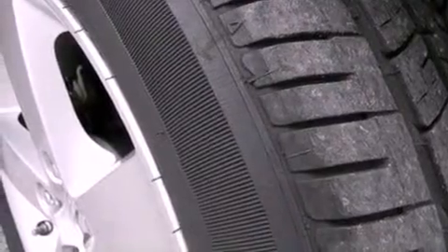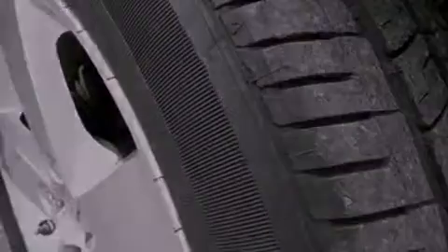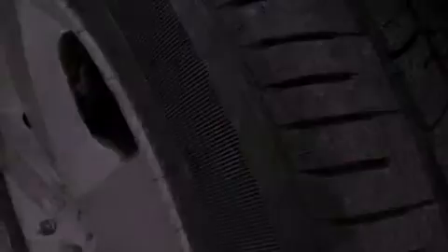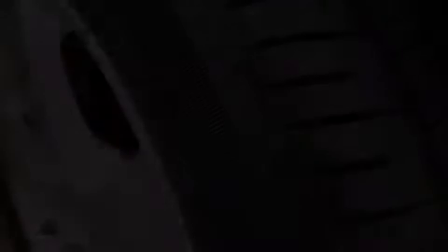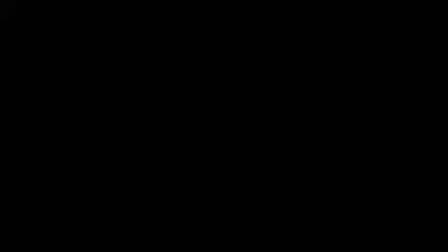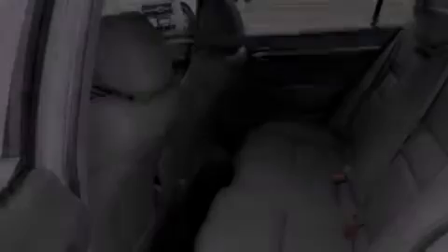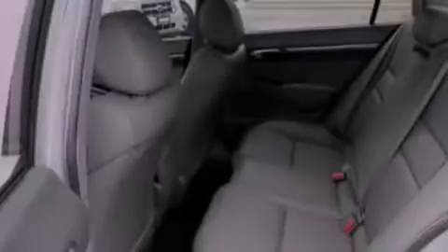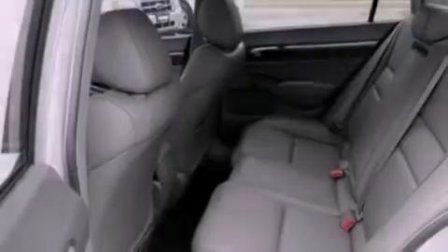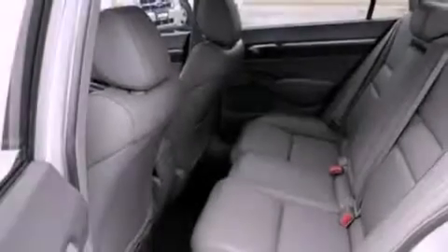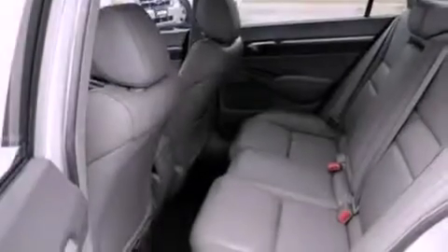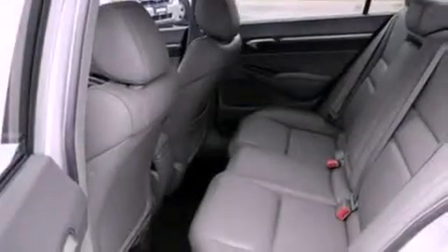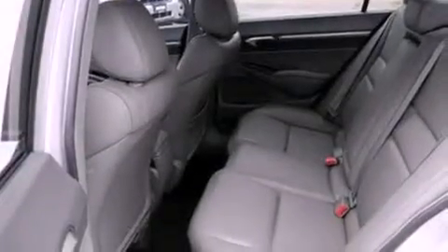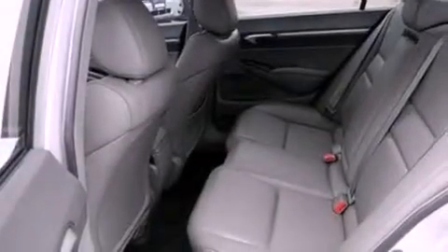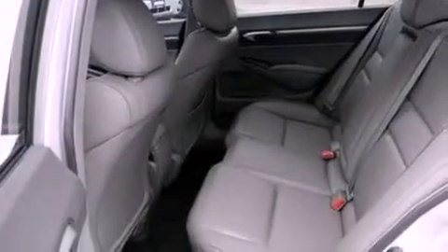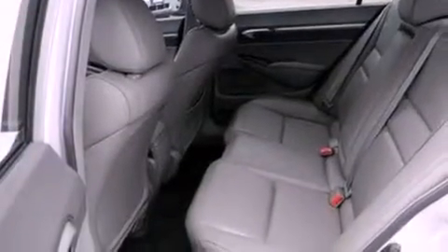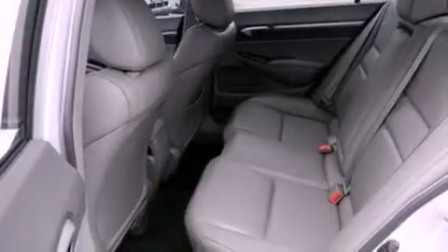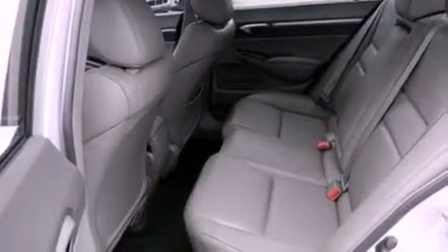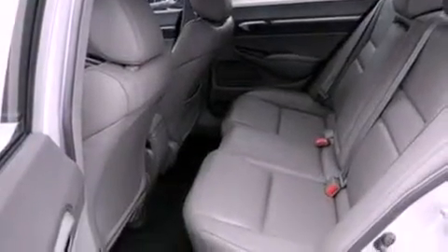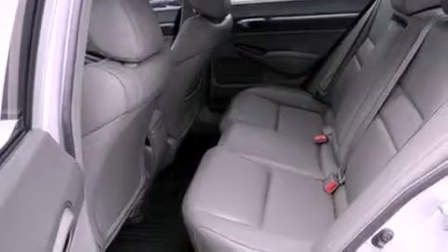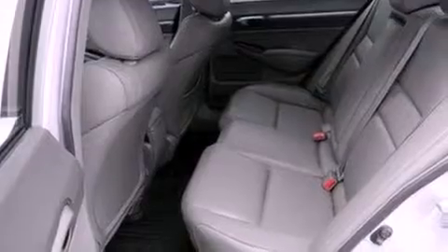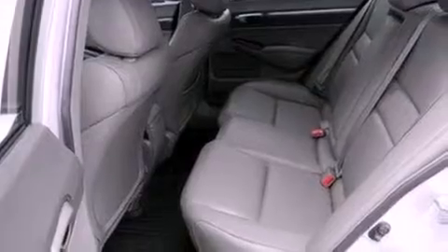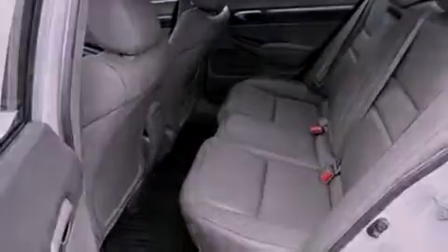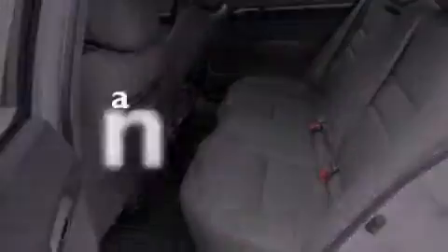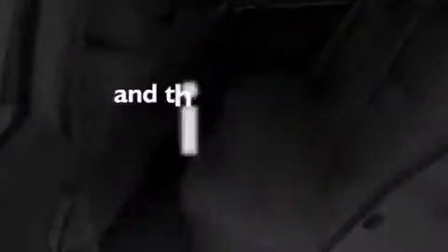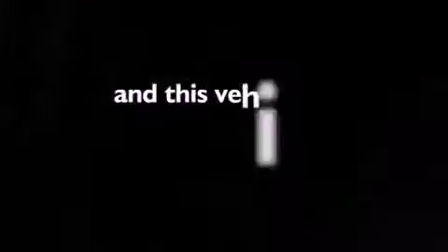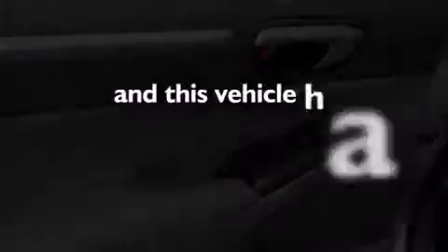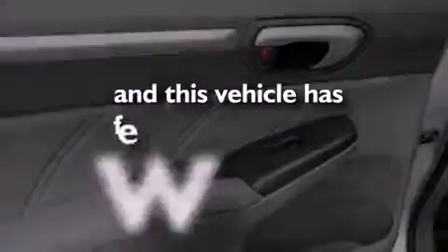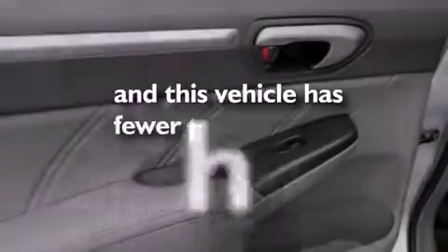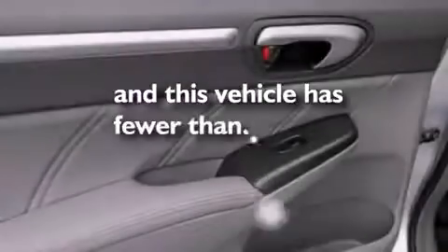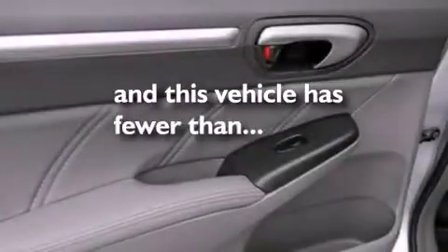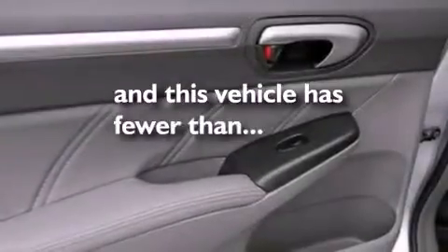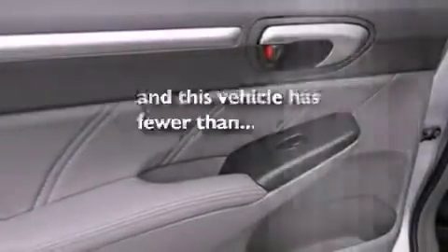A security system, an anti-lock braking system, a CD player, and this vehicle has fewer than 70,000 miles on the odometer.